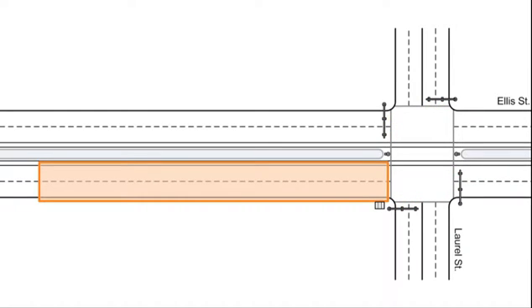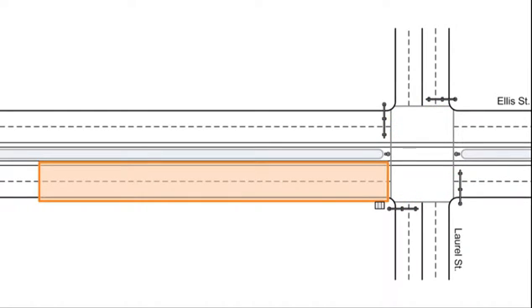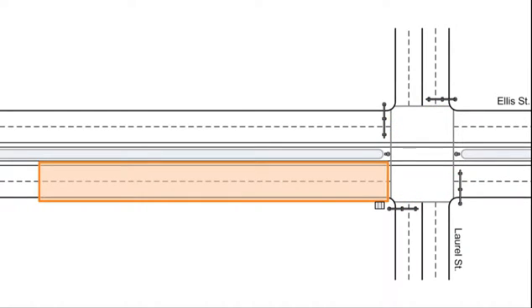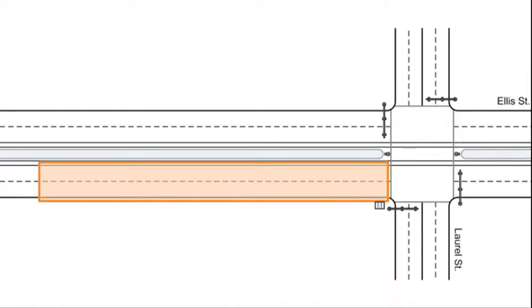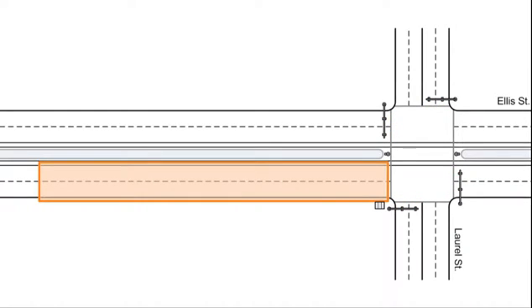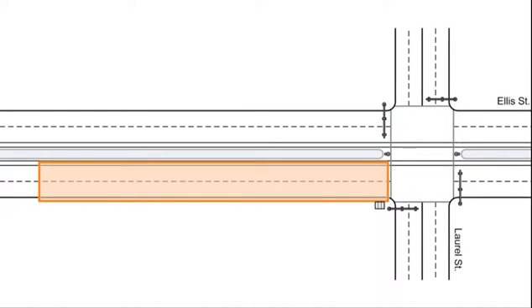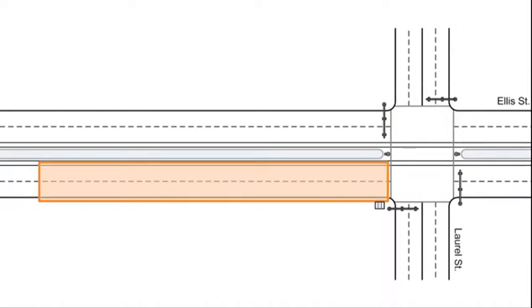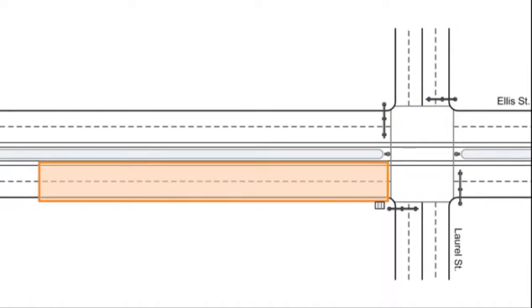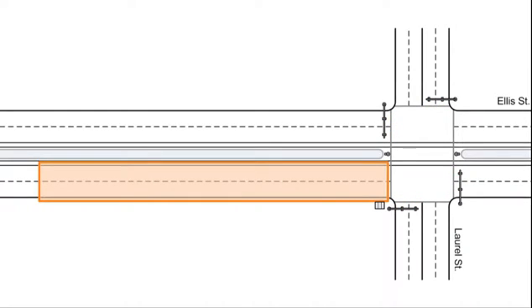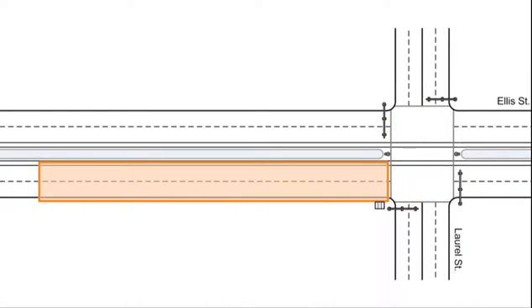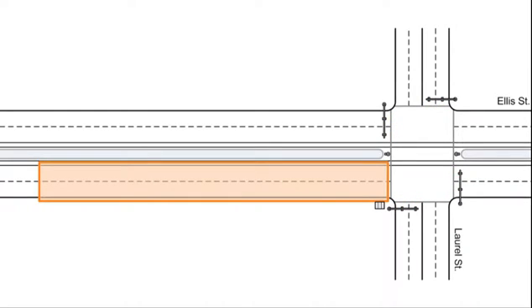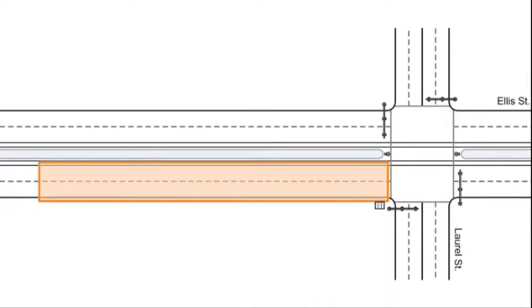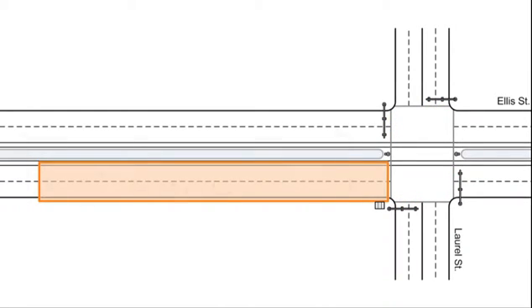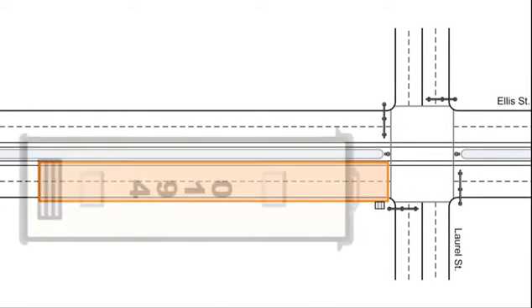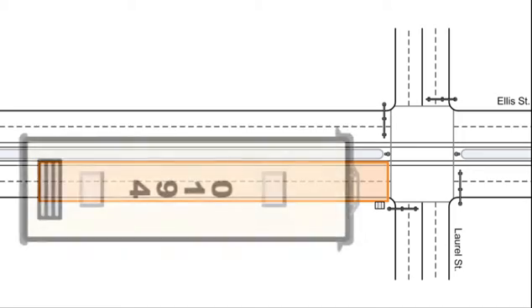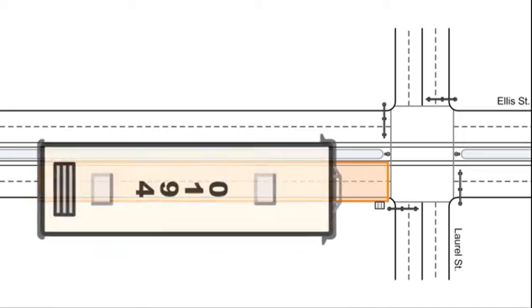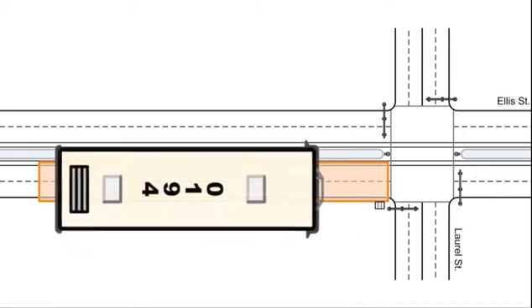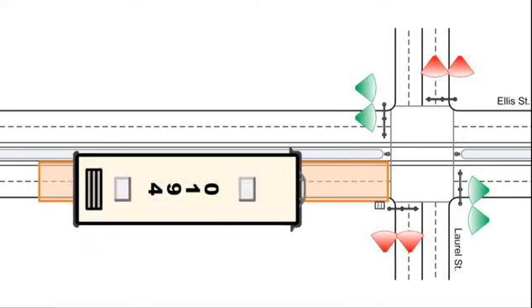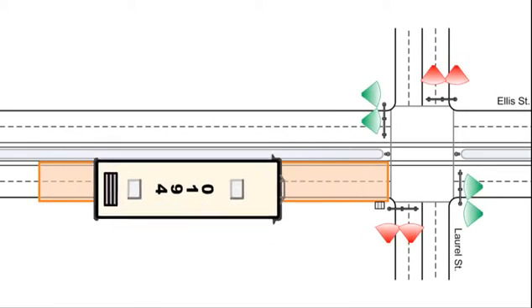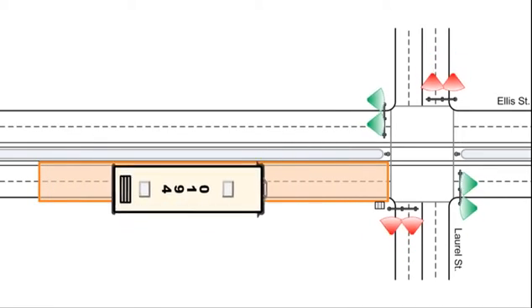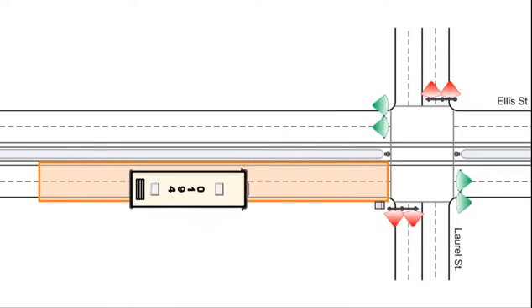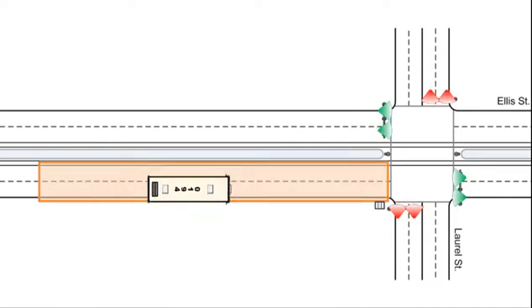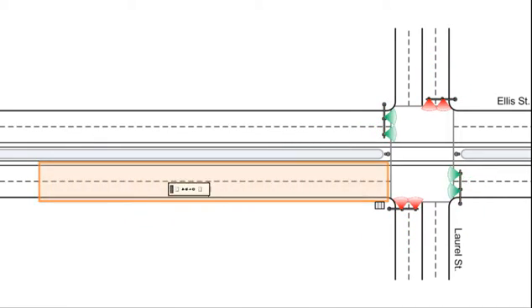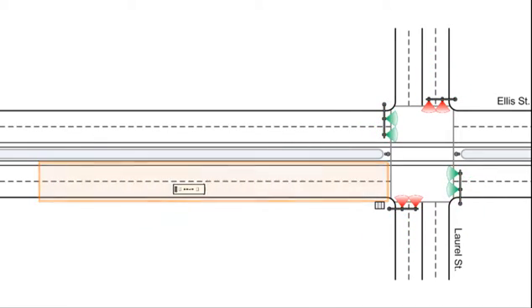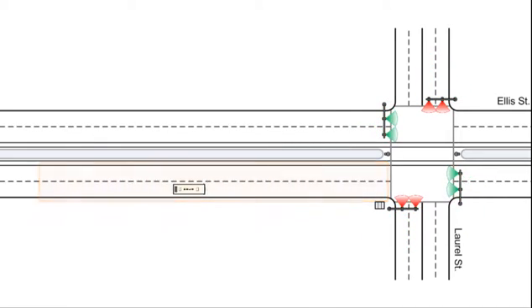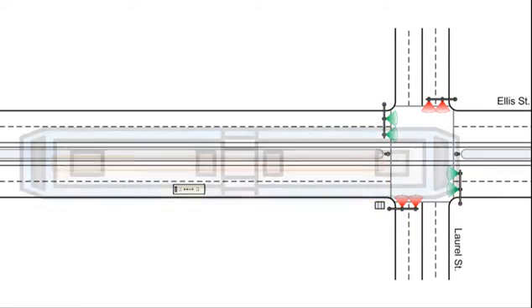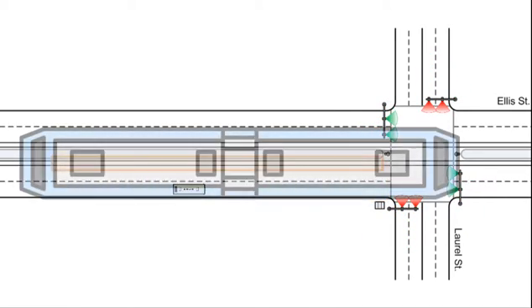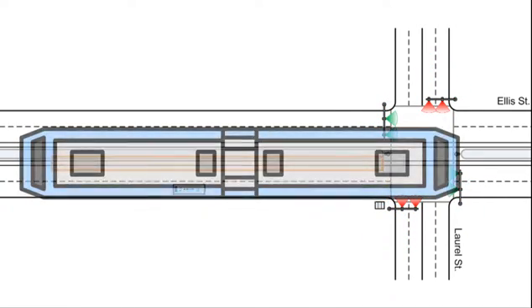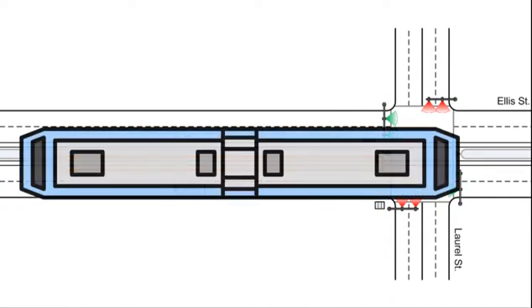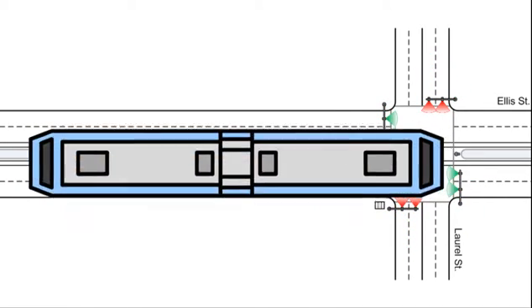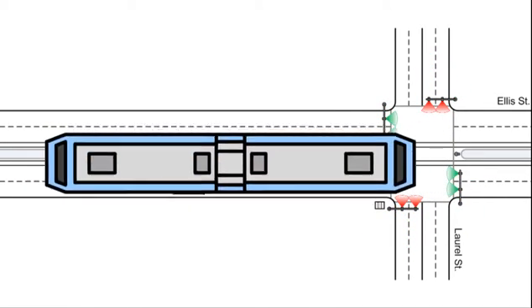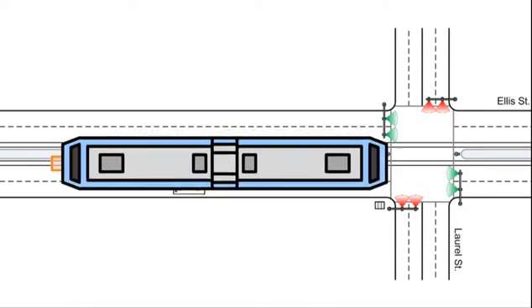This process functions the same for first response vehicles, transit vehicles such as buses, or for transit rail vehicles.